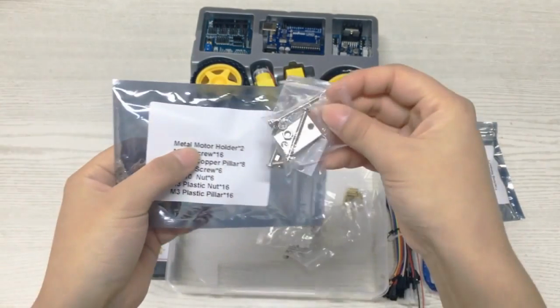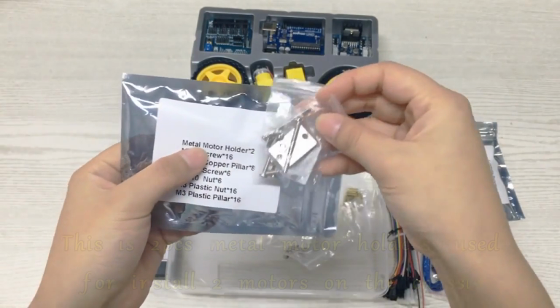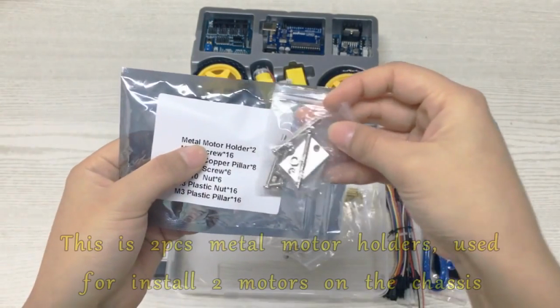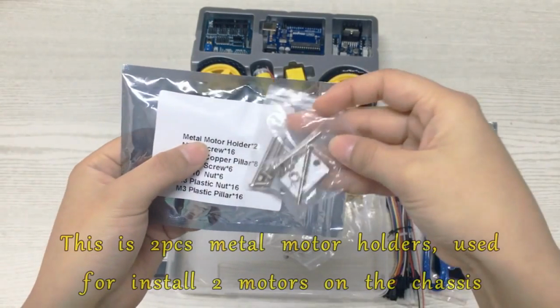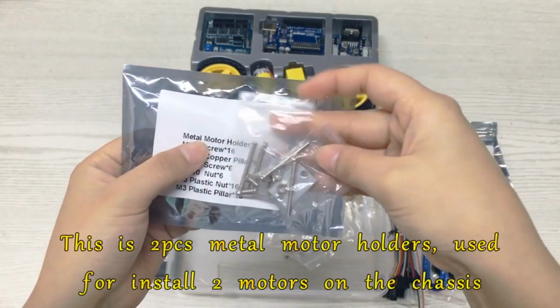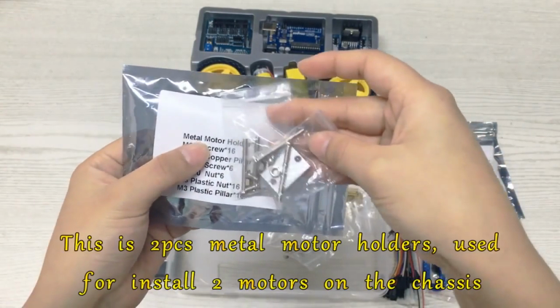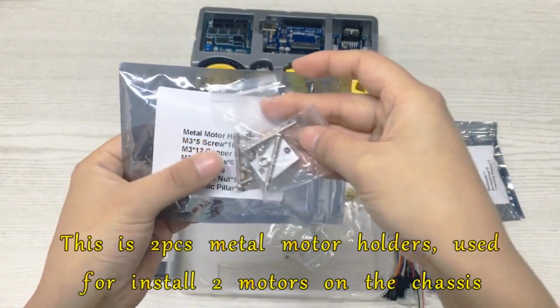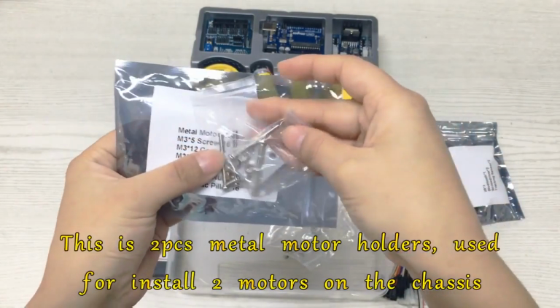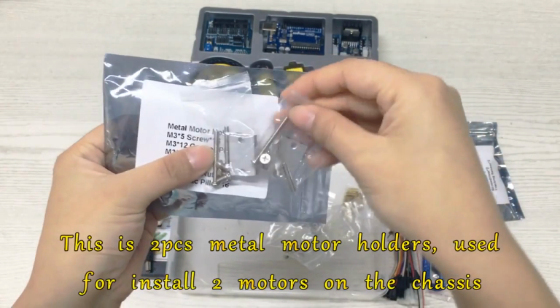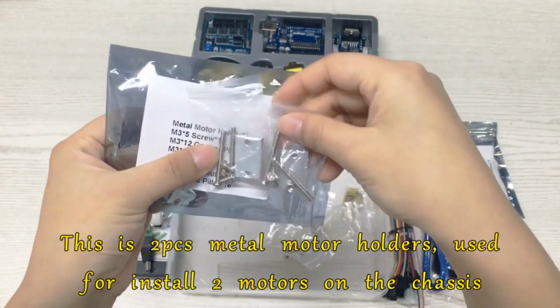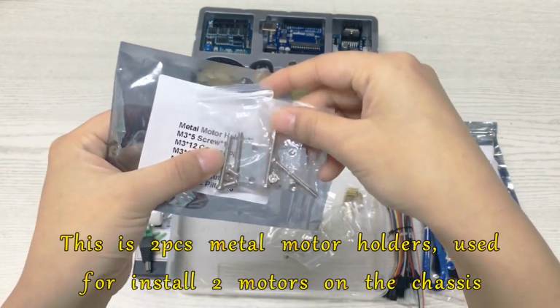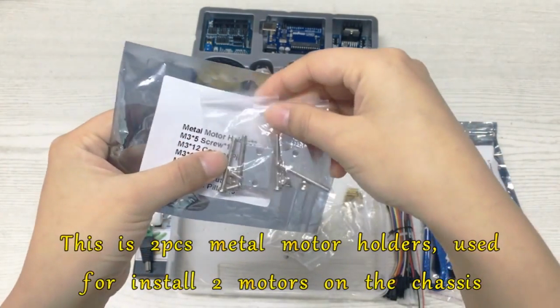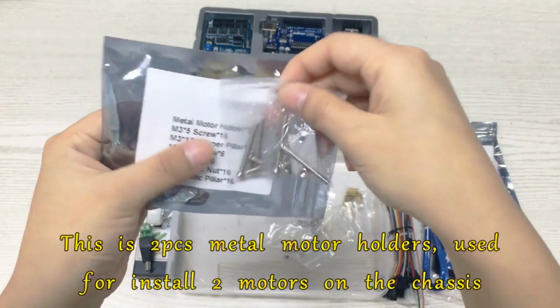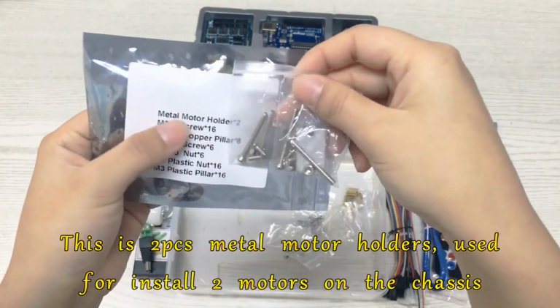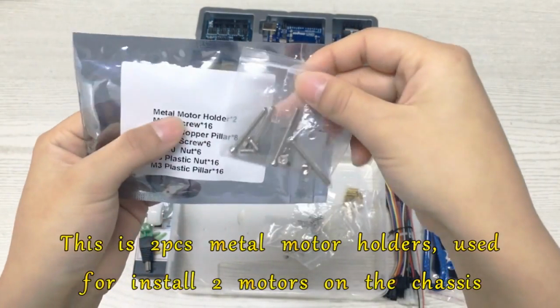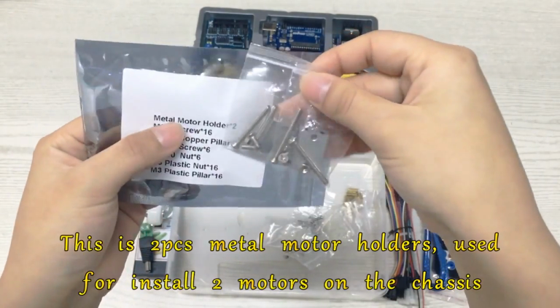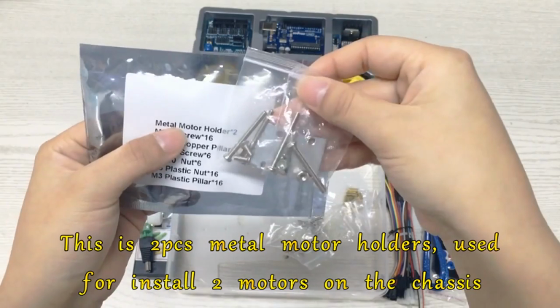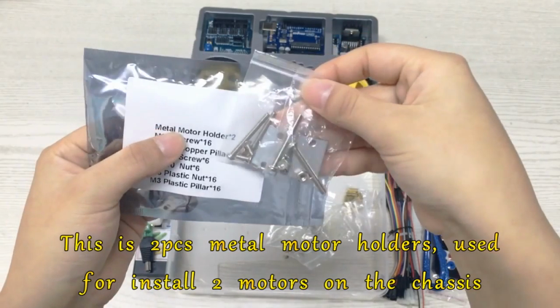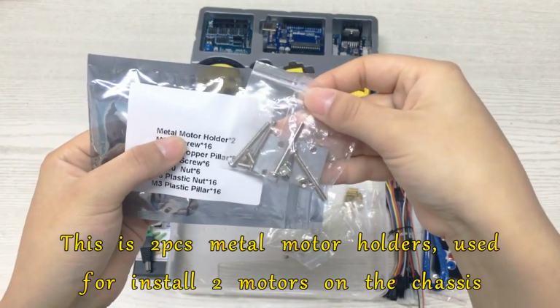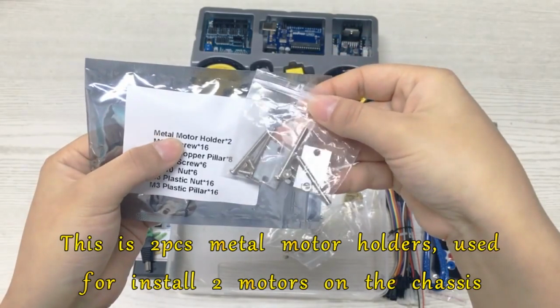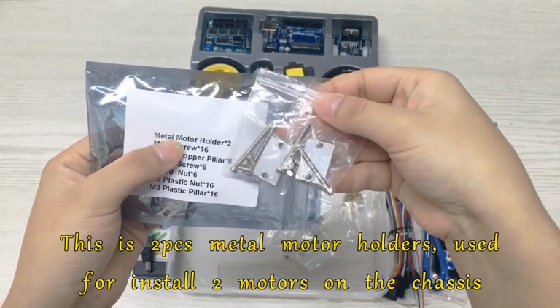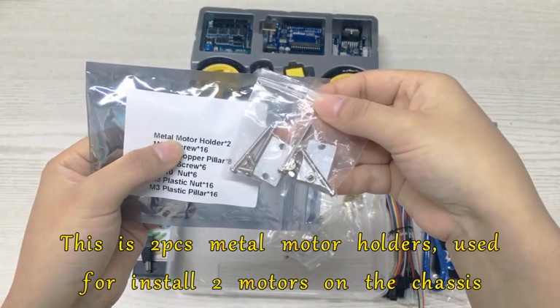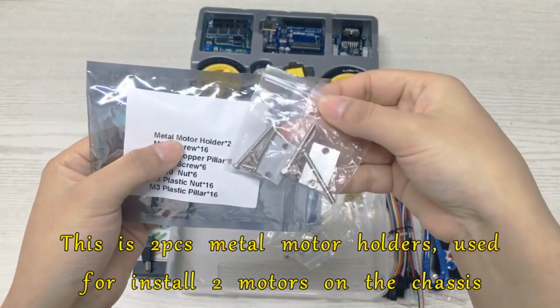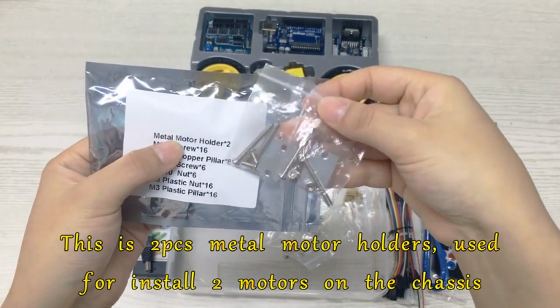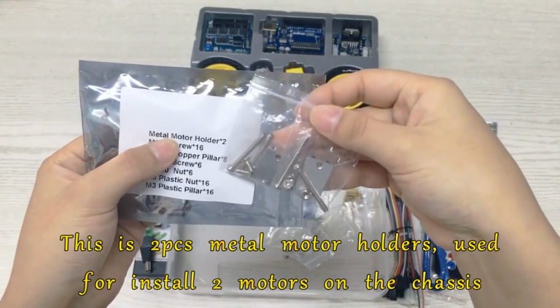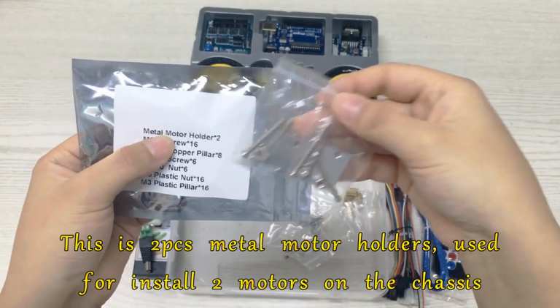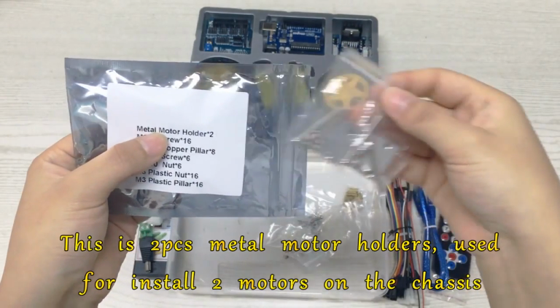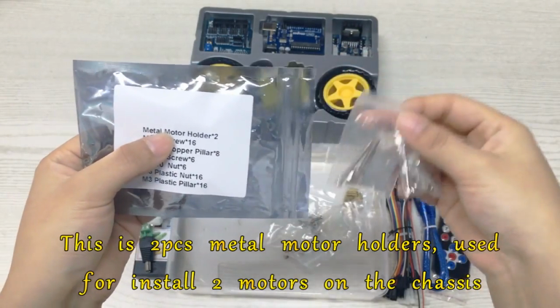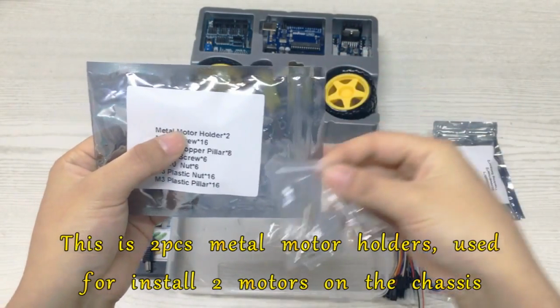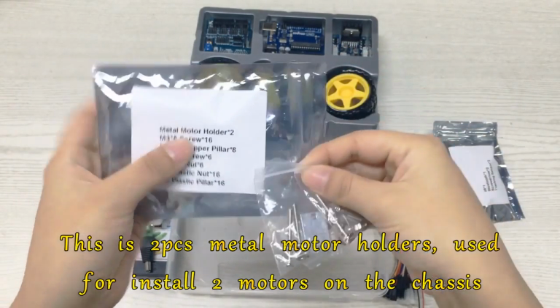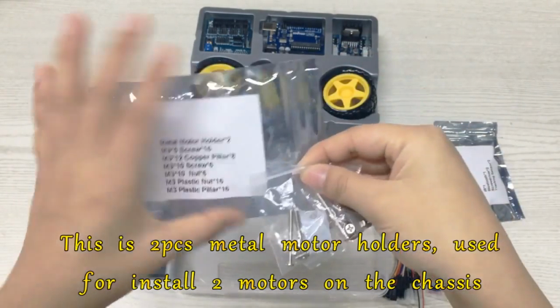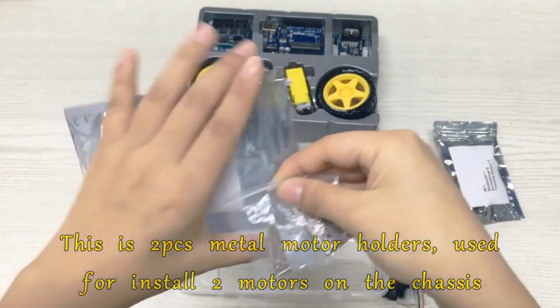This is two pieces metal motor holders, used for install two motors on the chassis.